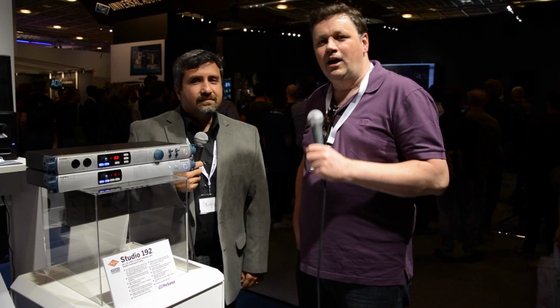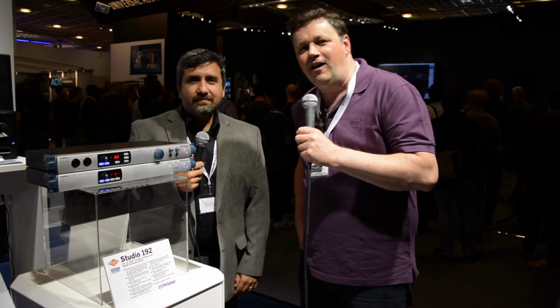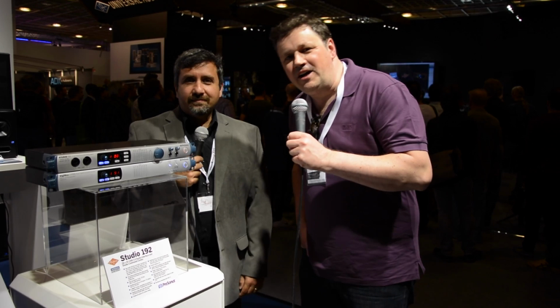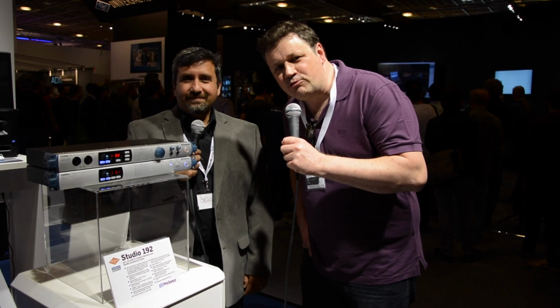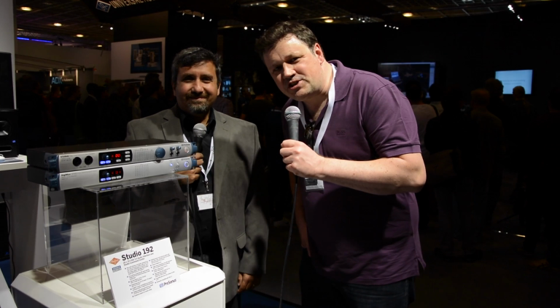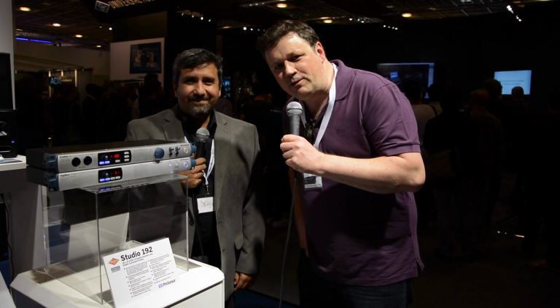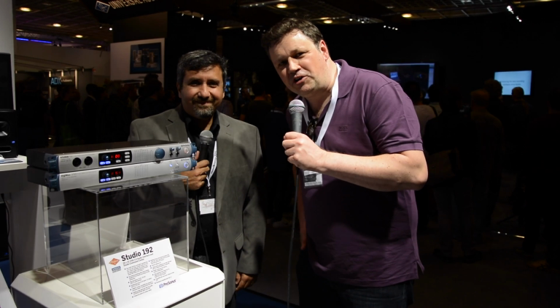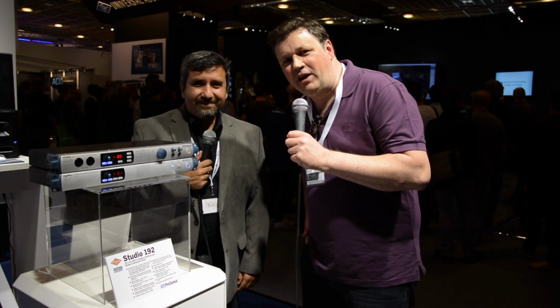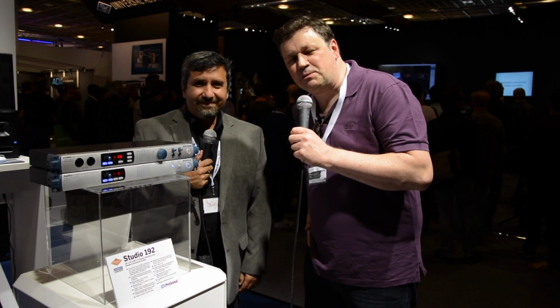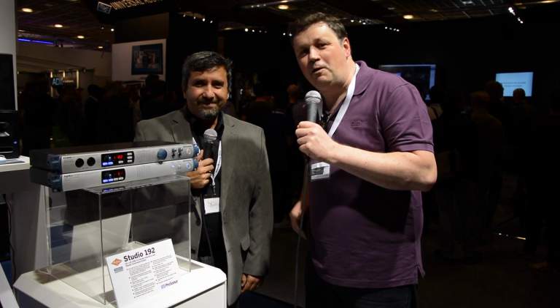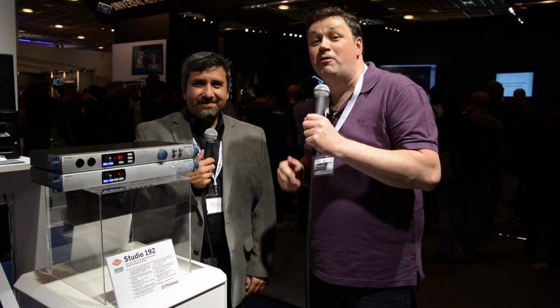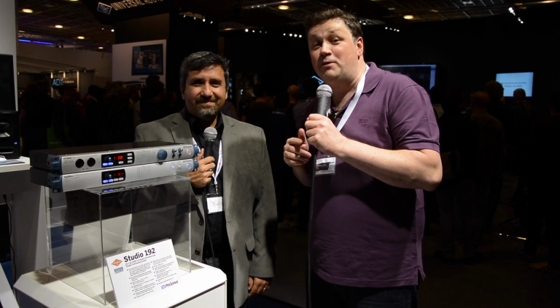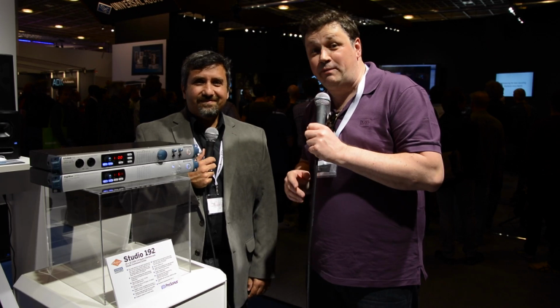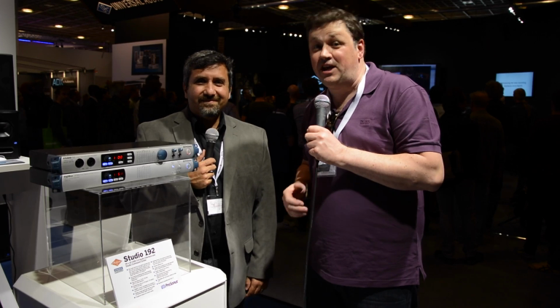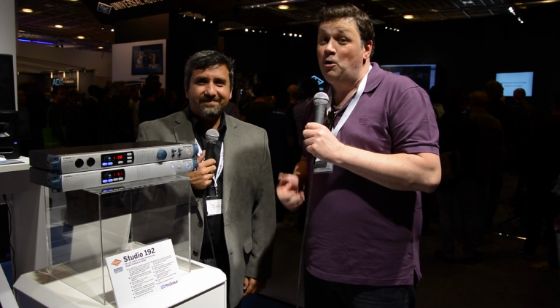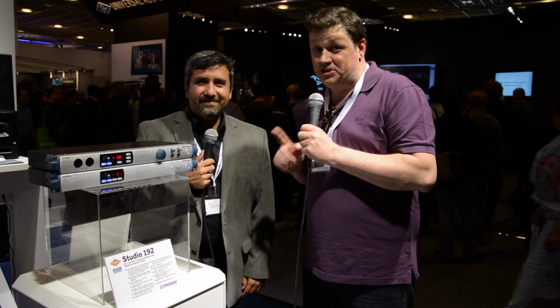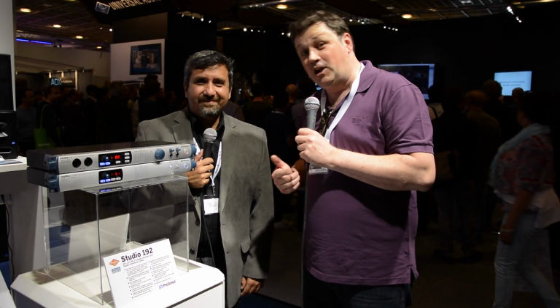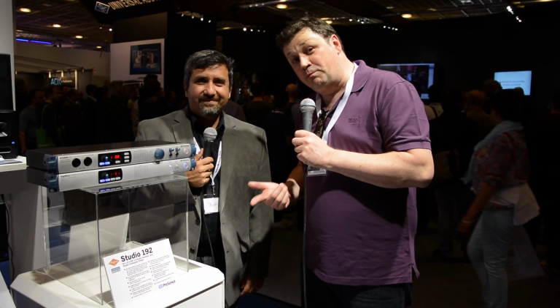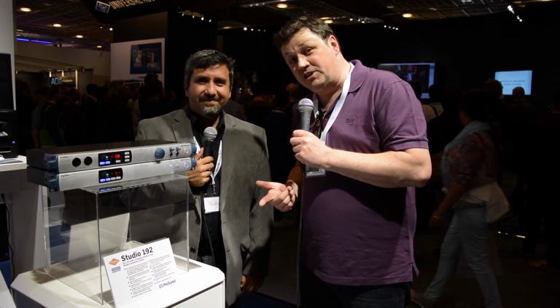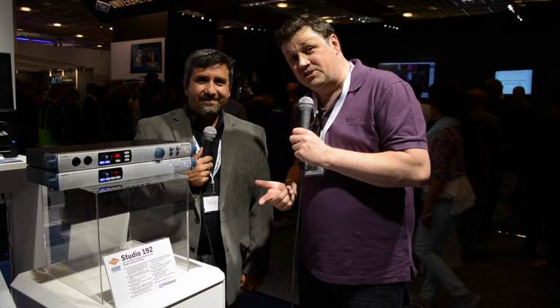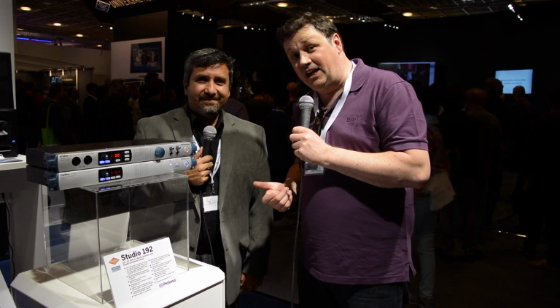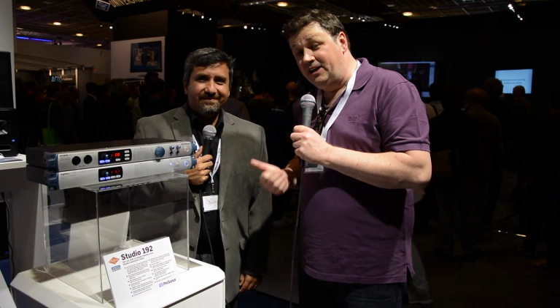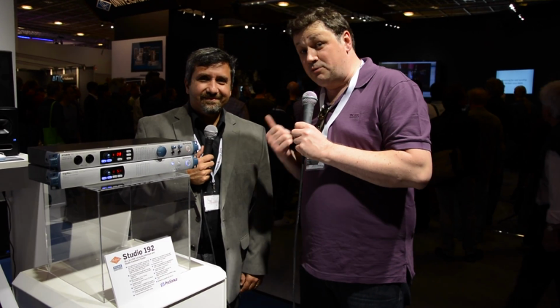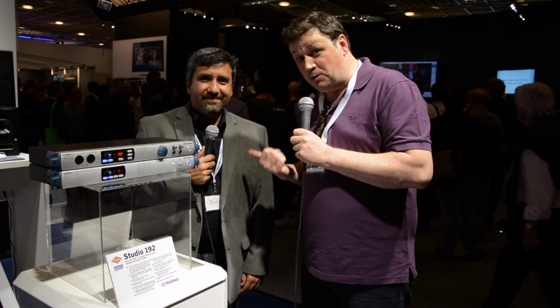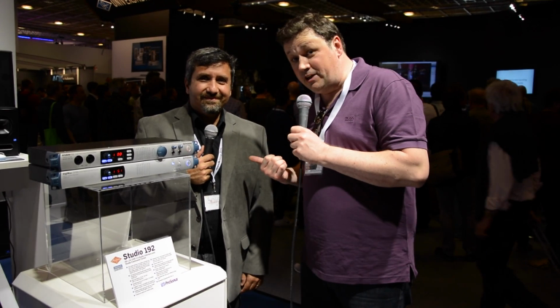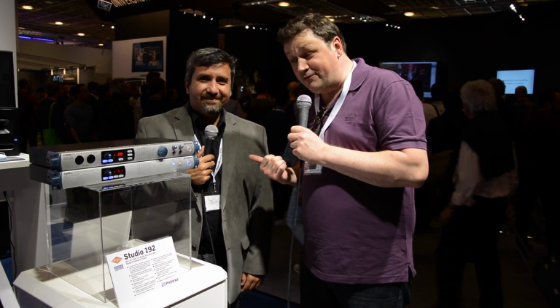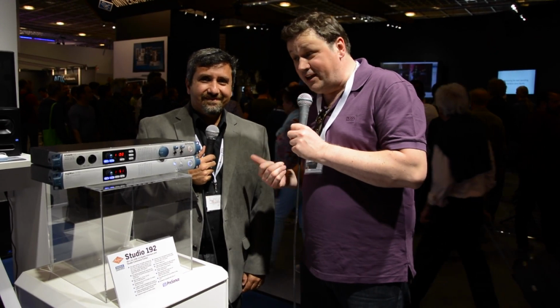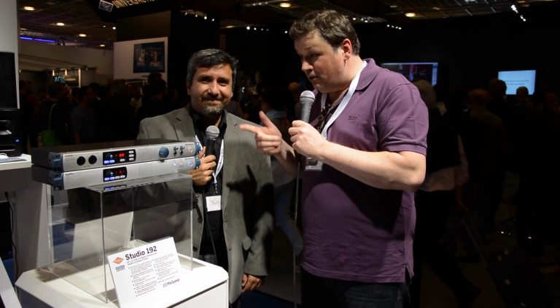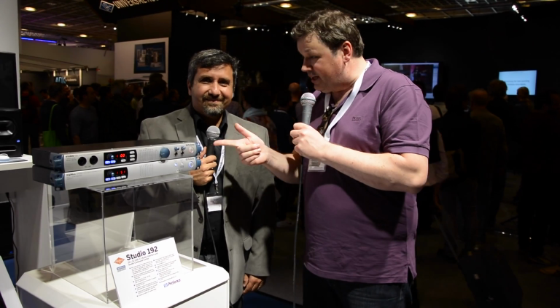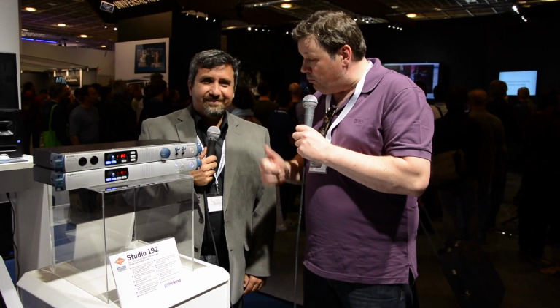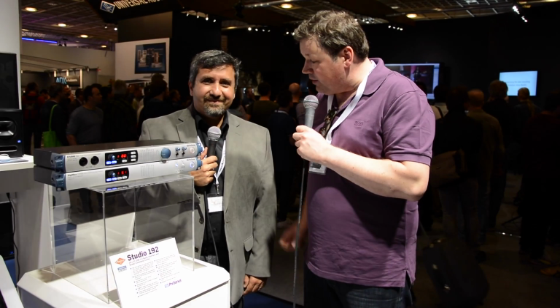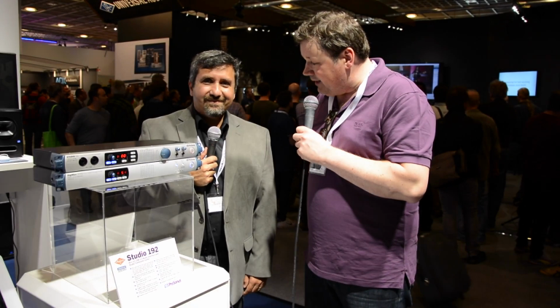Hi, it's Russ from Studio One Expert. We're at Music Mesa, still on the PreSonus stand, still with Rick Navge. Rick, what have we got here?